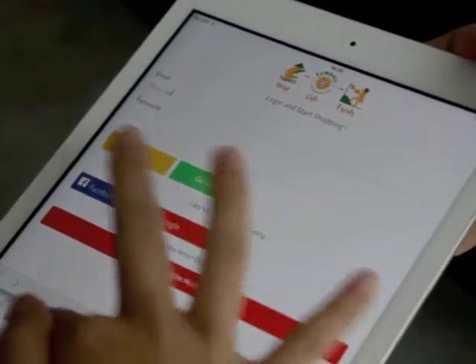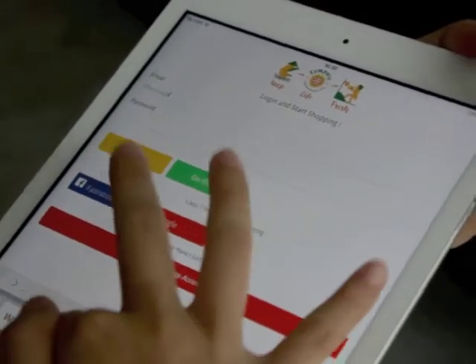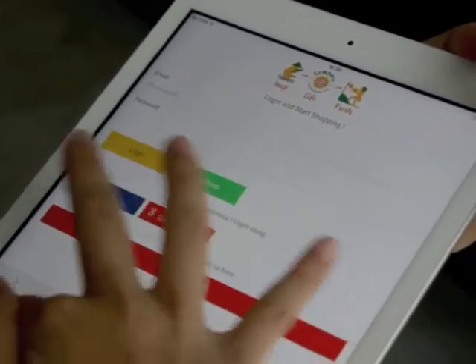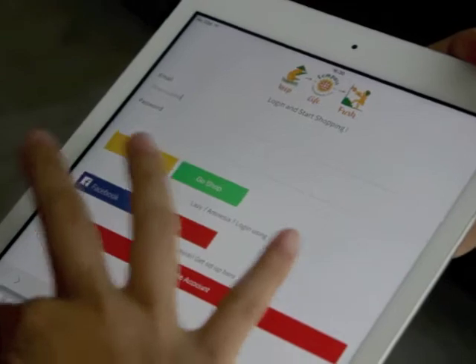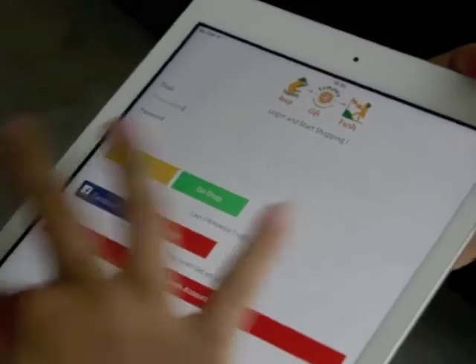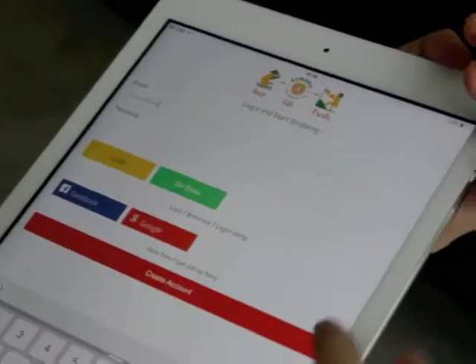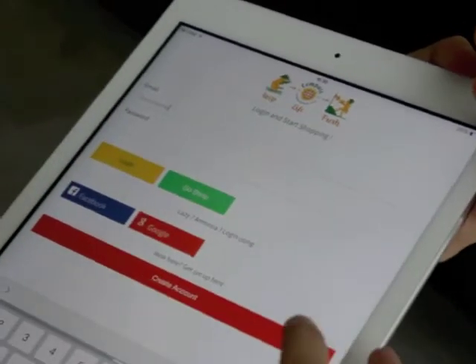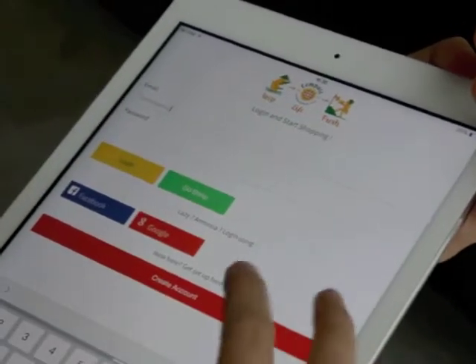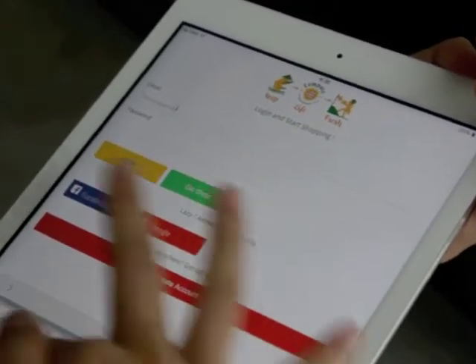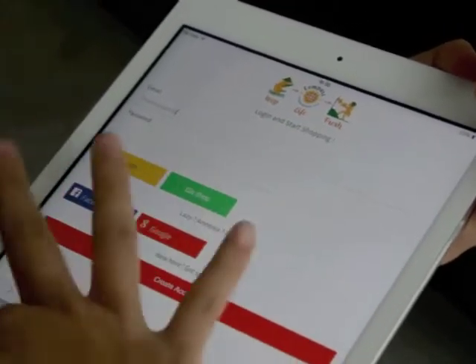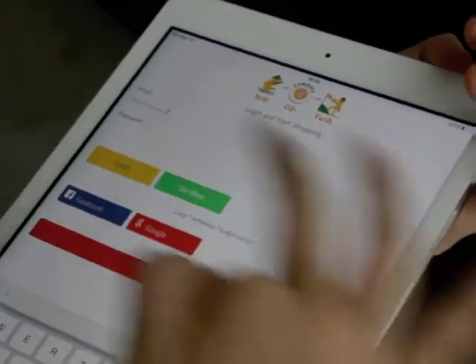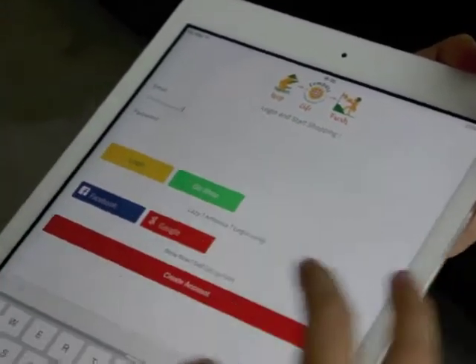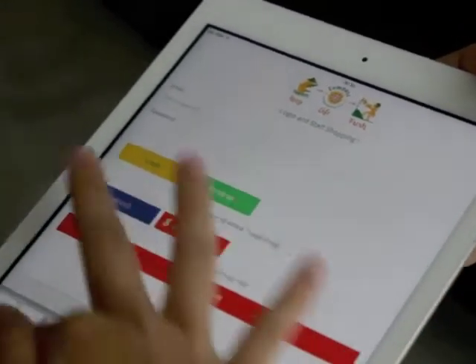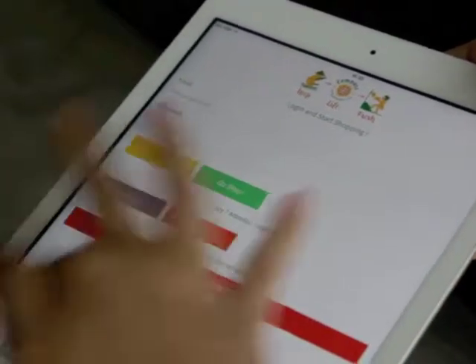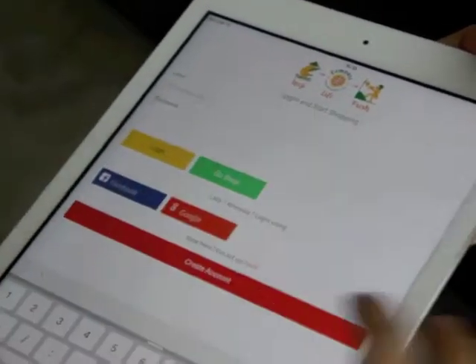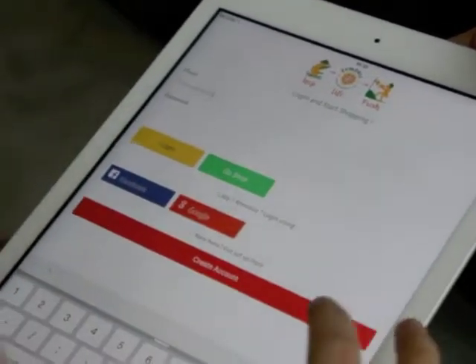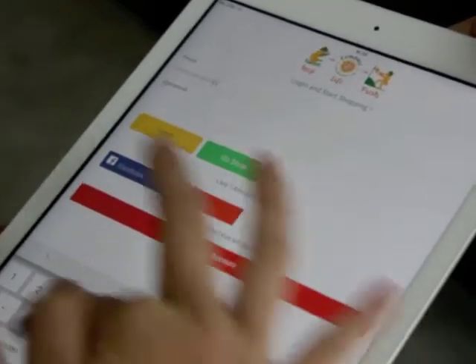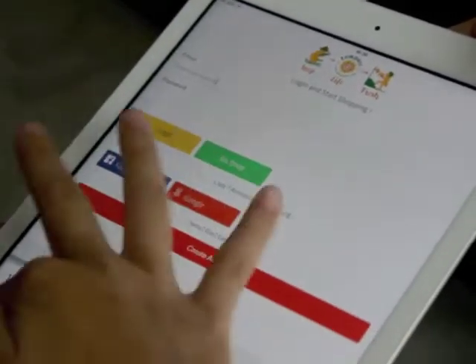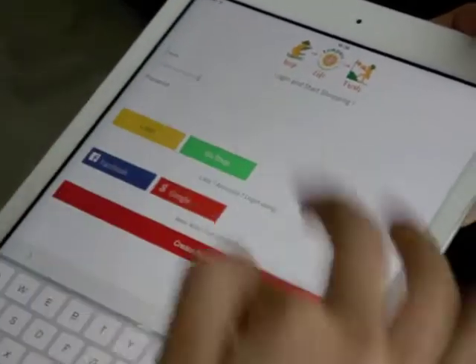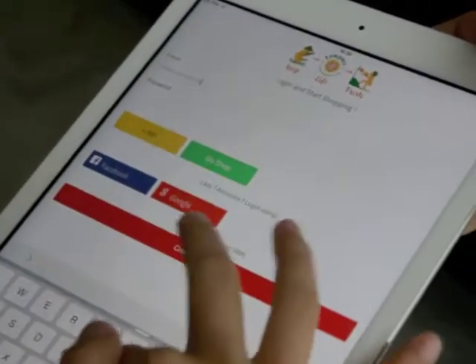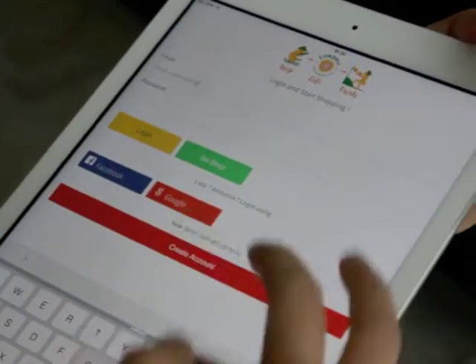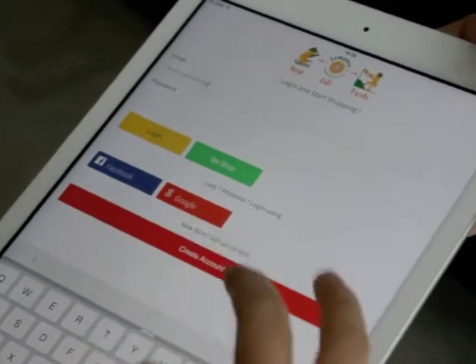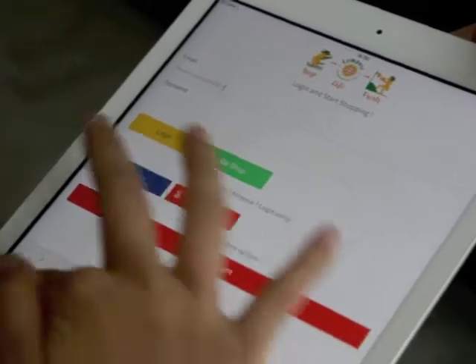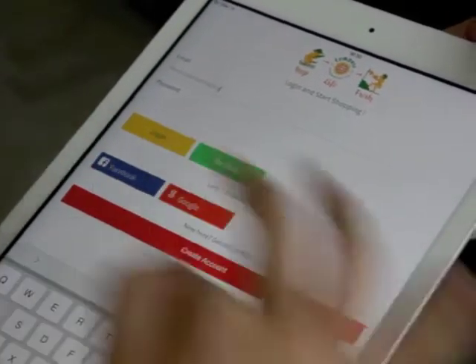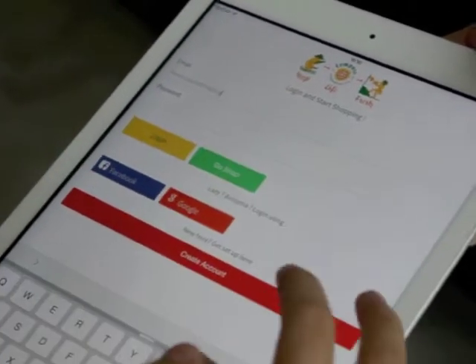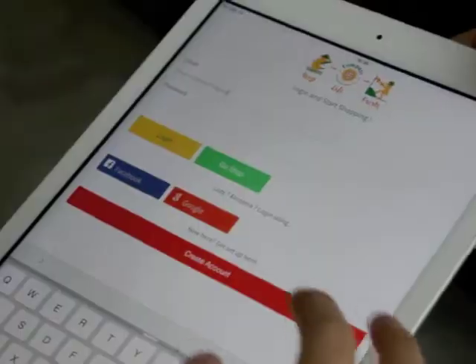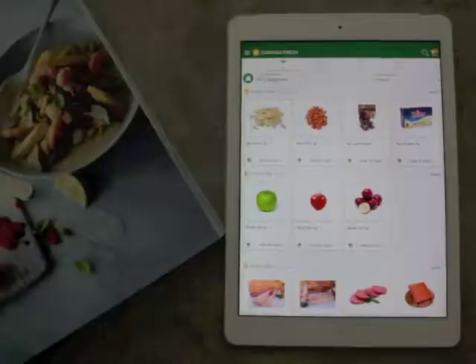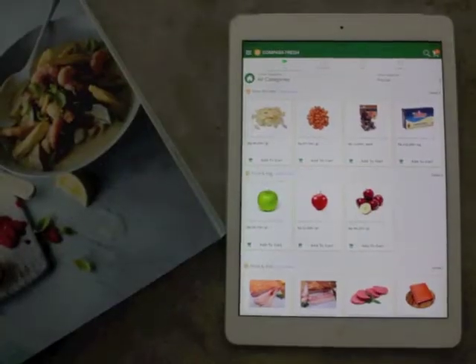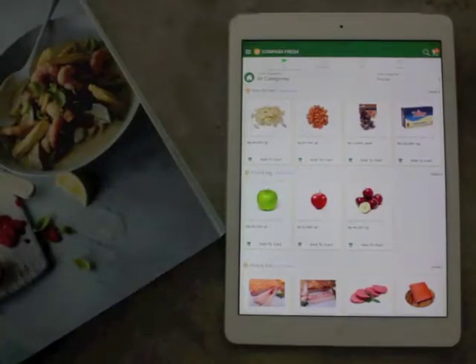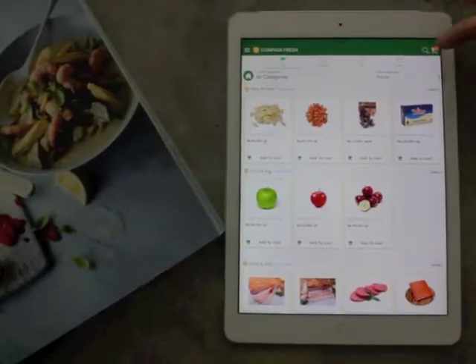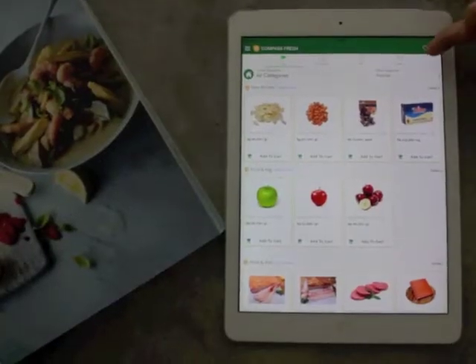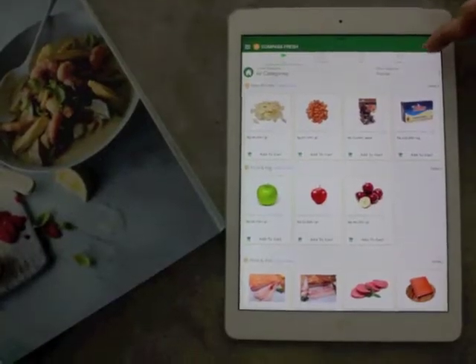Head to our site, compassfresh.com, or use our app. Create your account or sign in to an existing account.